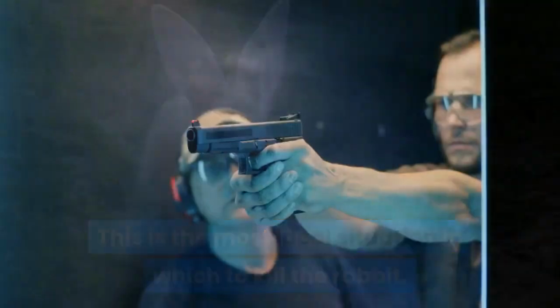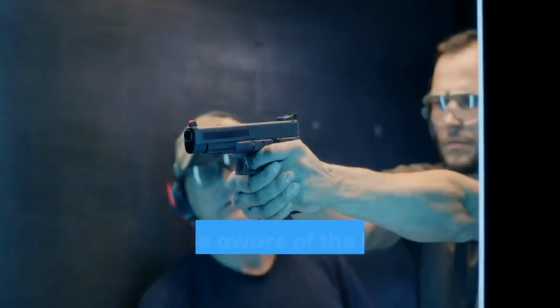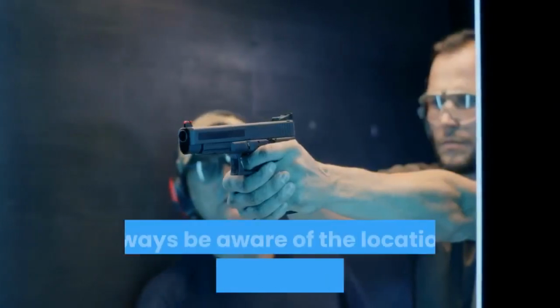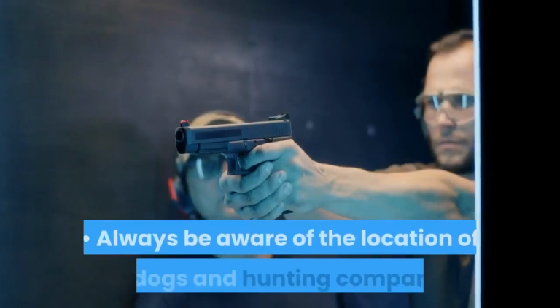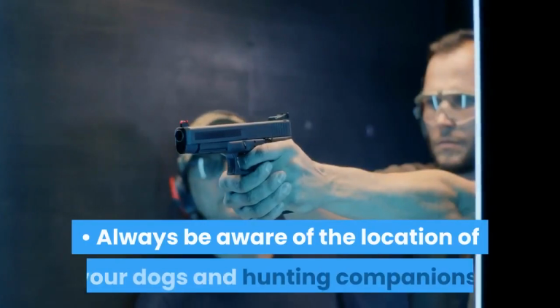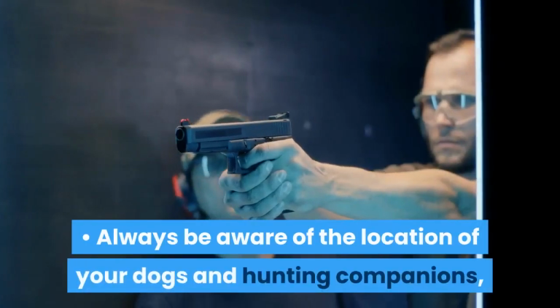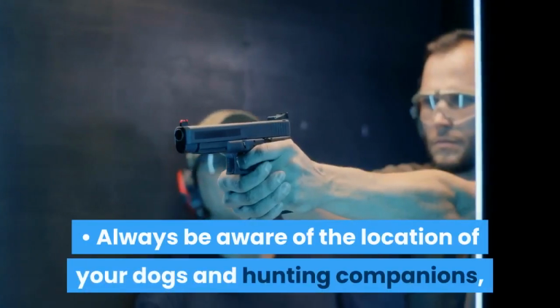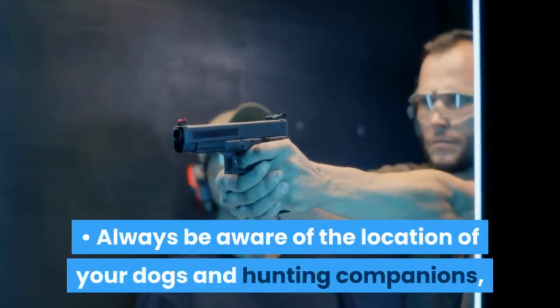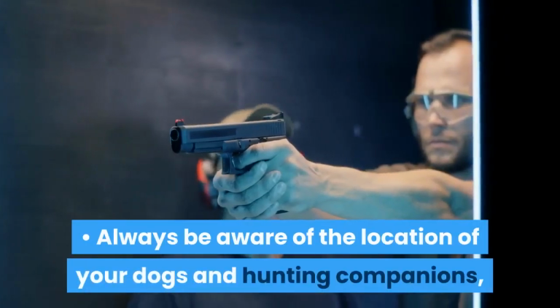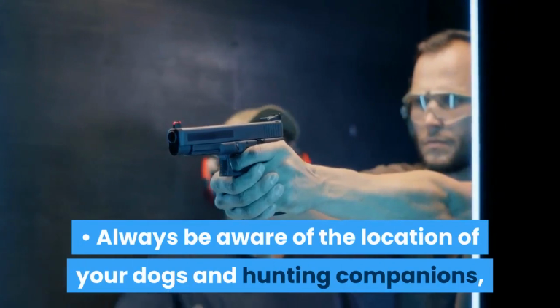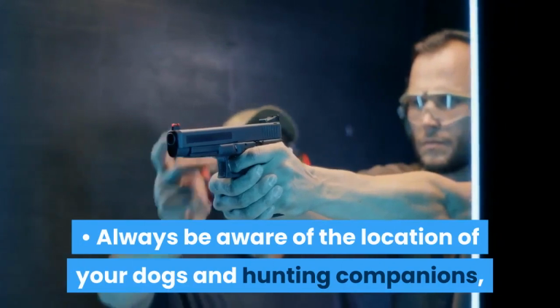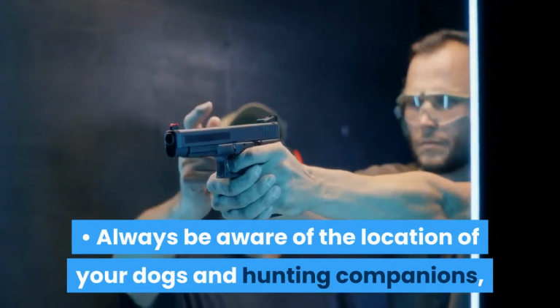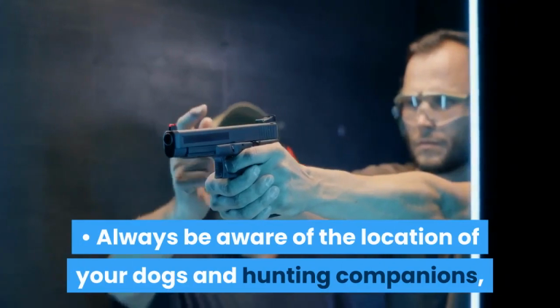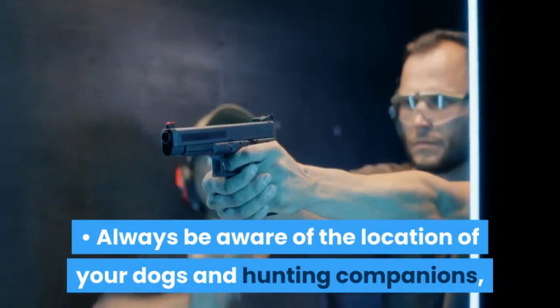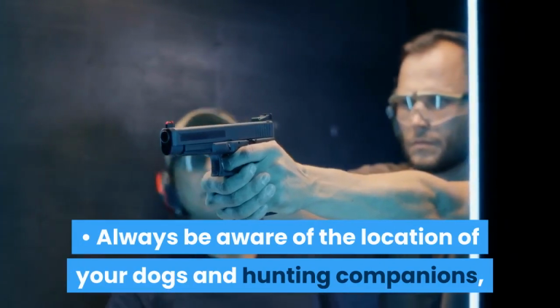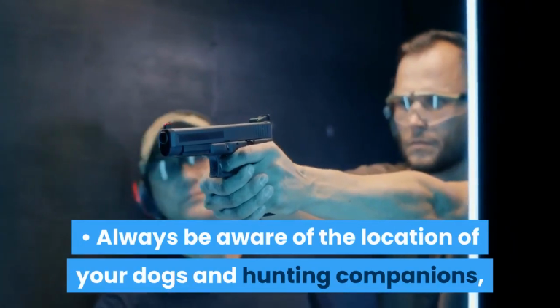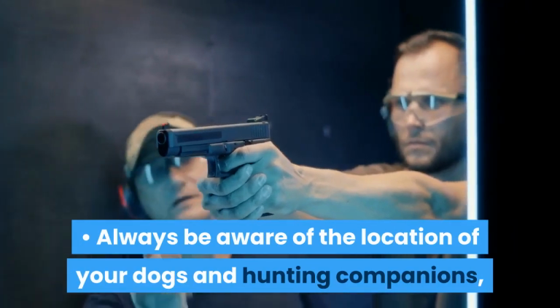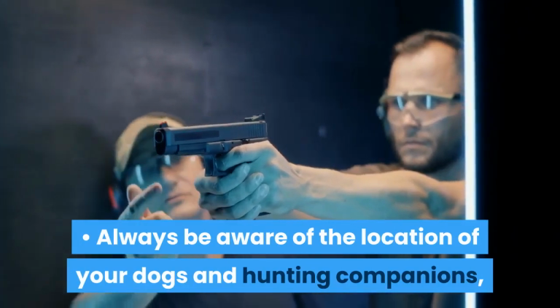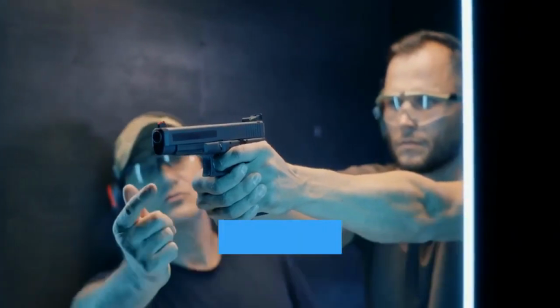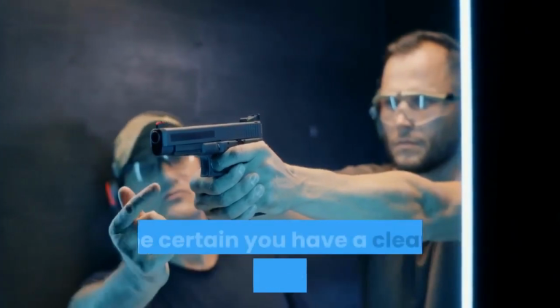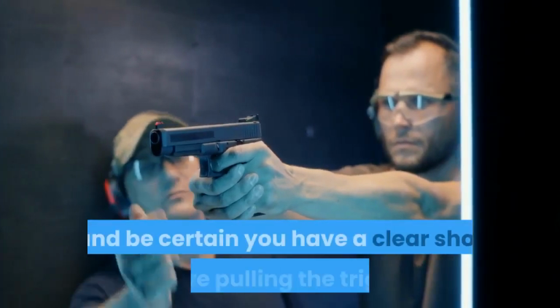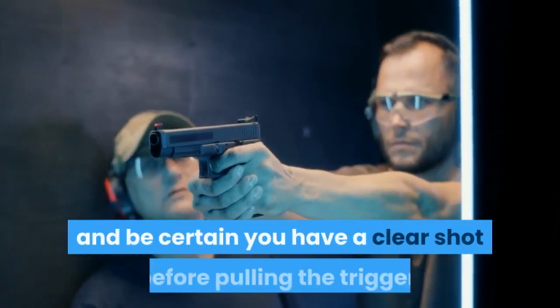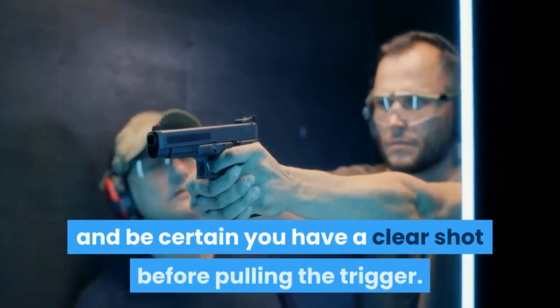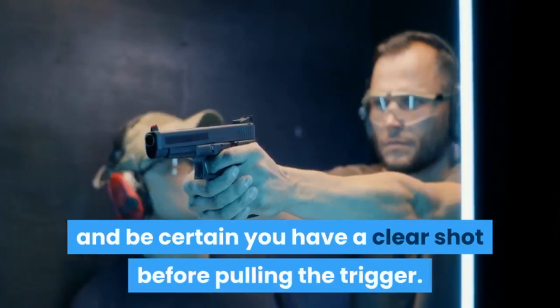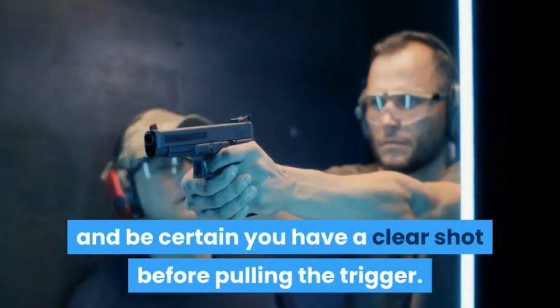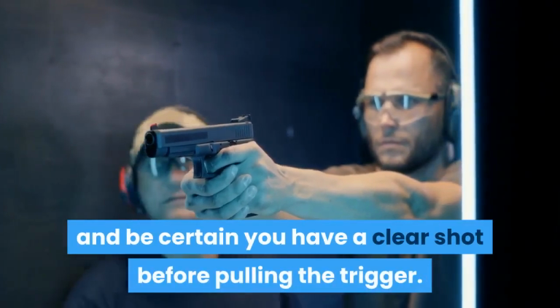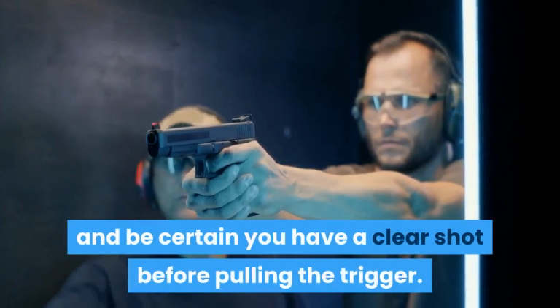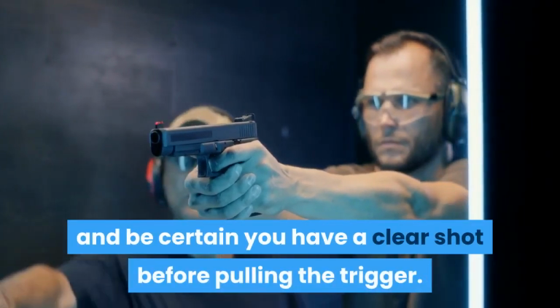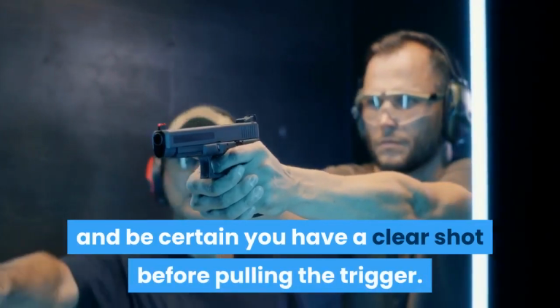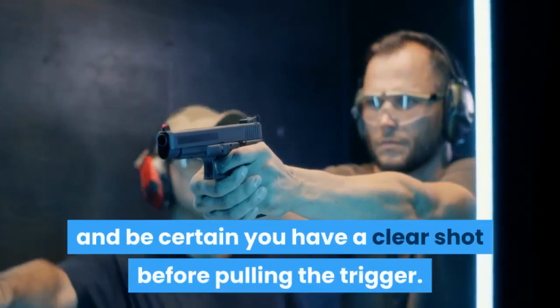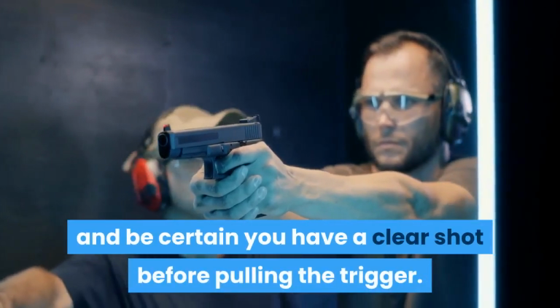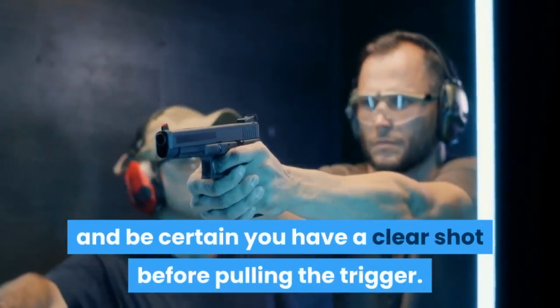Always be aware of the location of your dogs and hunting companions, and be certain you have a clear shot before pulling the trigger.